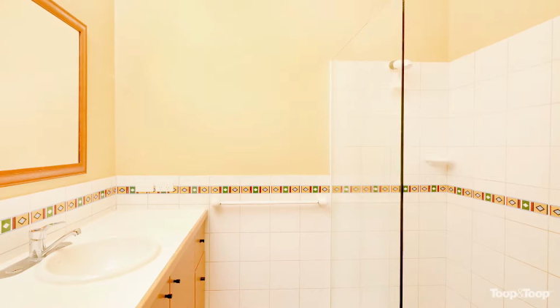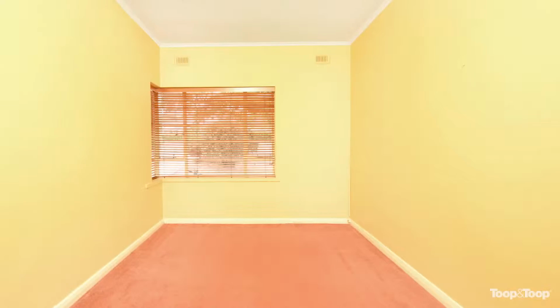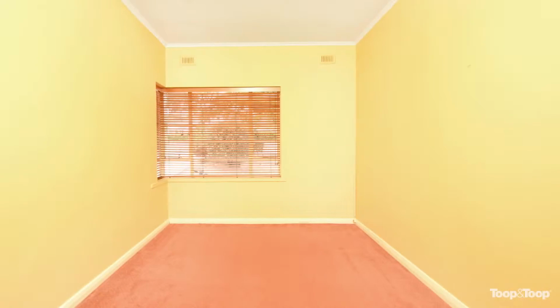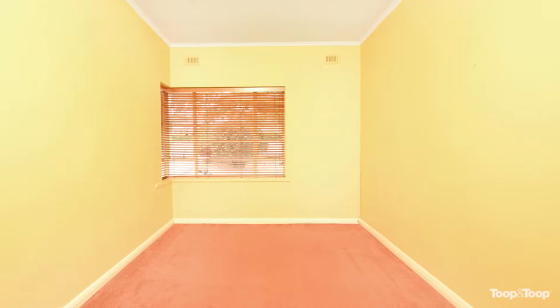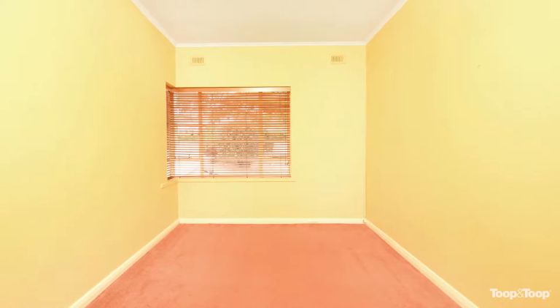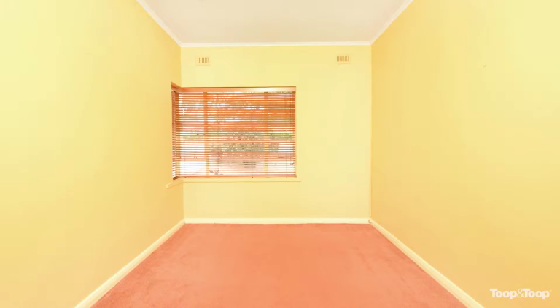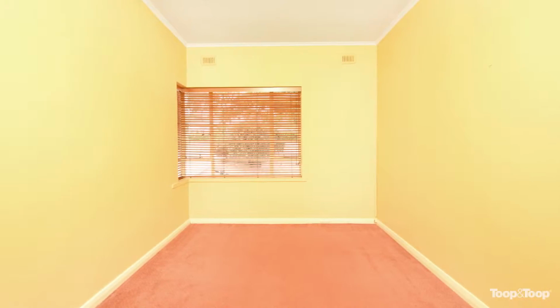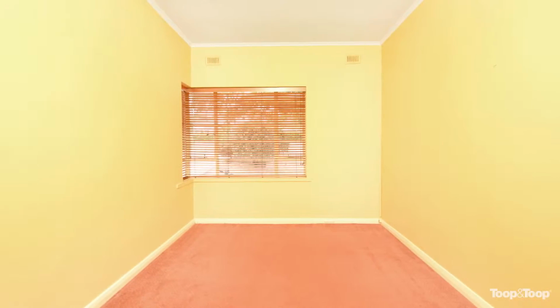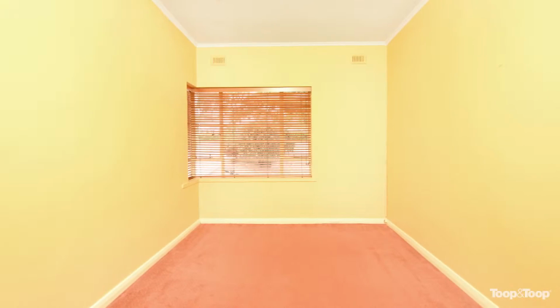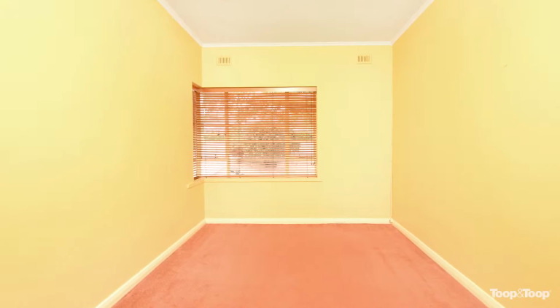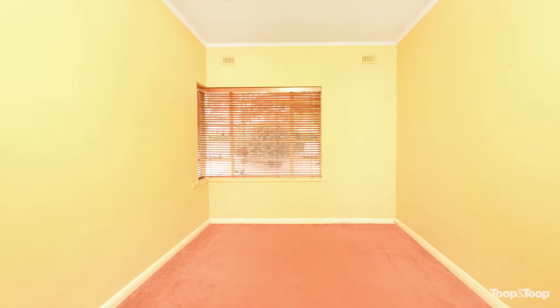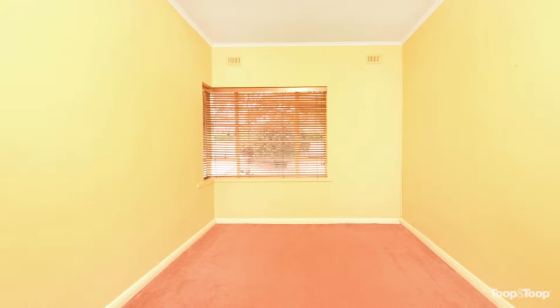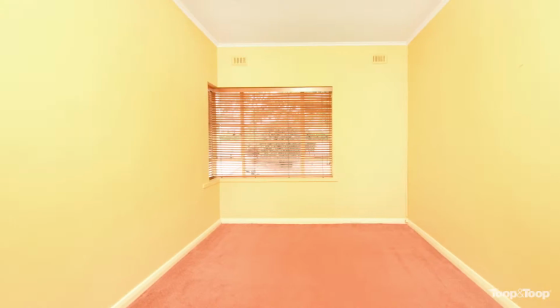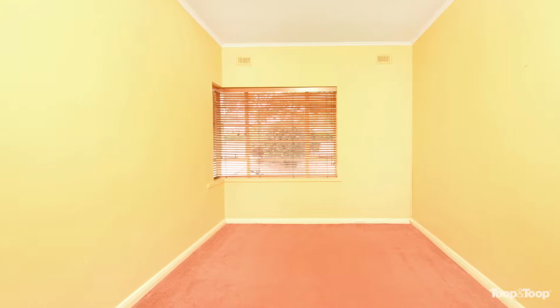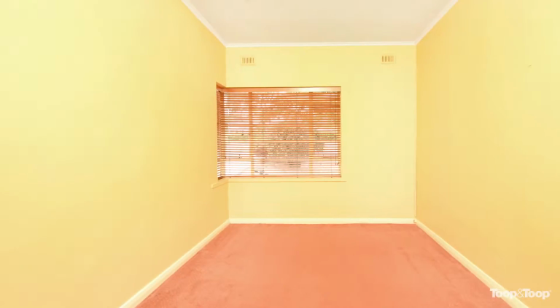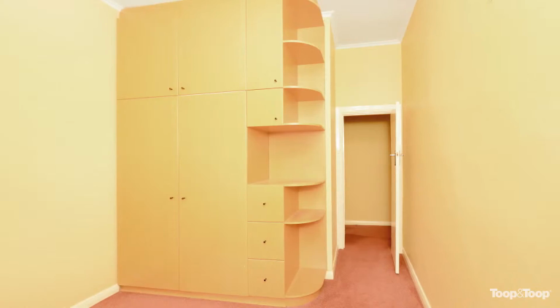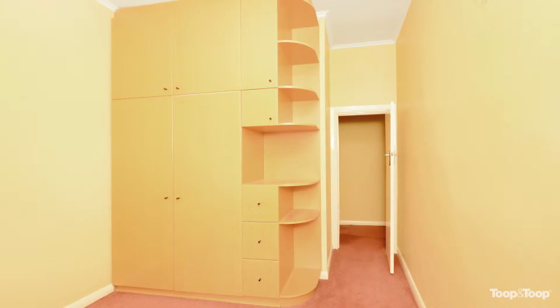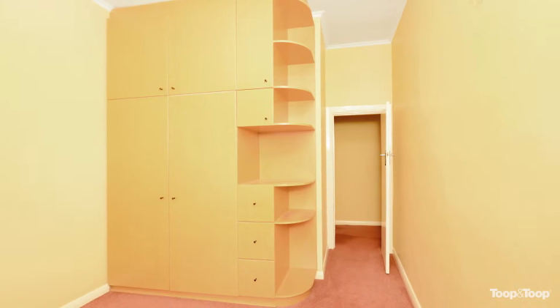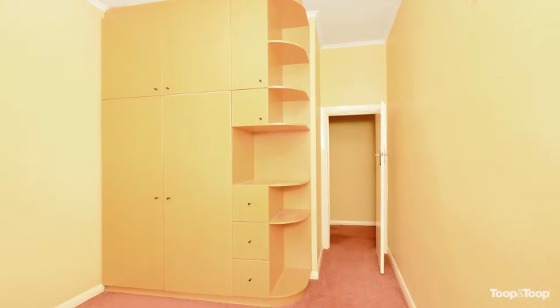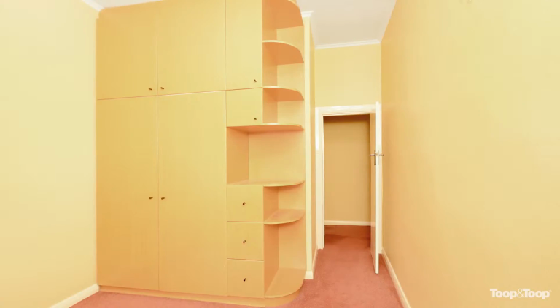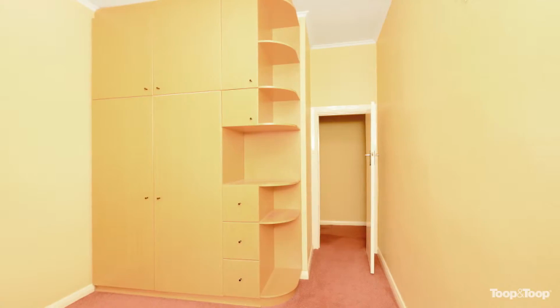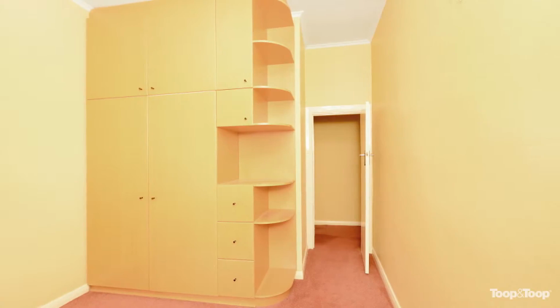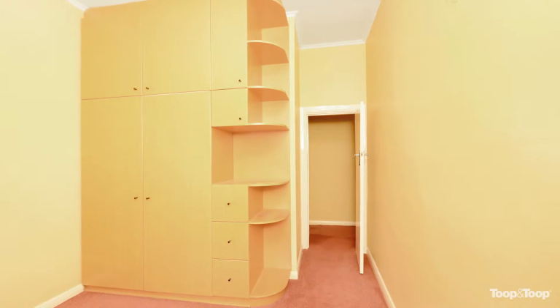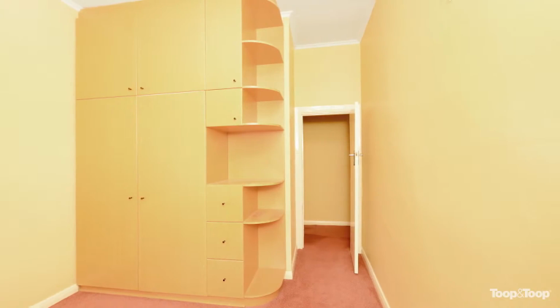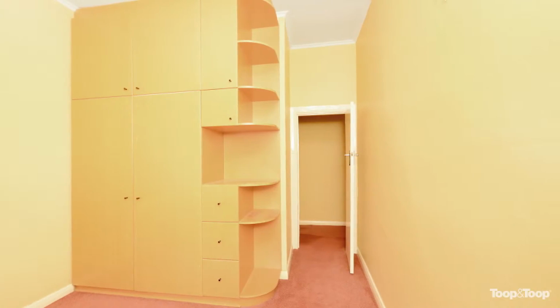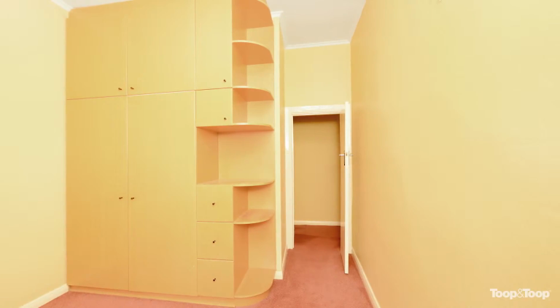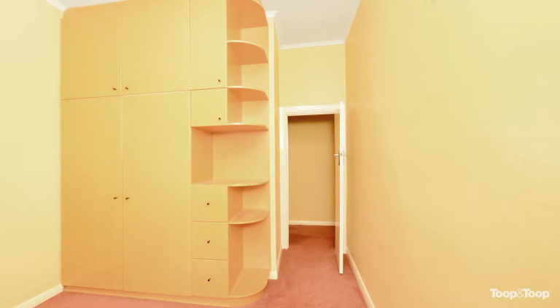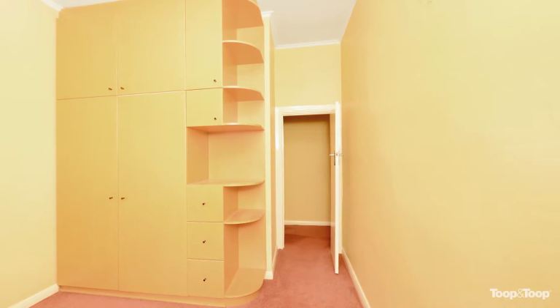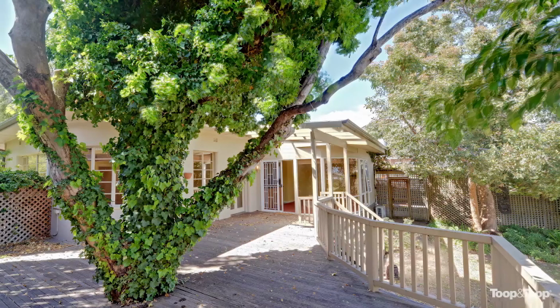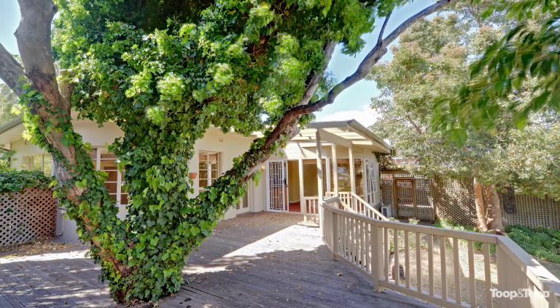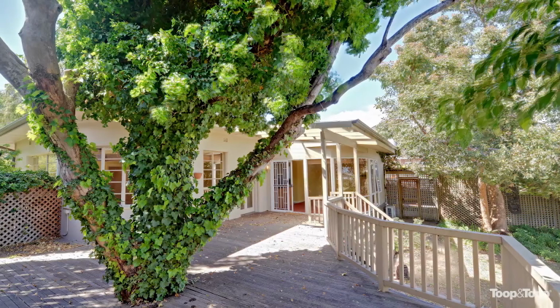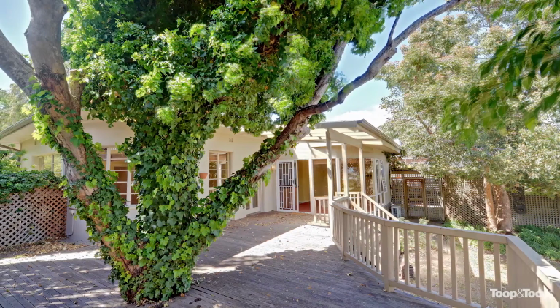Offering three bedrooms and a big living room and family room that both open onto a sizeable decking surrounded by this wonderful ash tree.